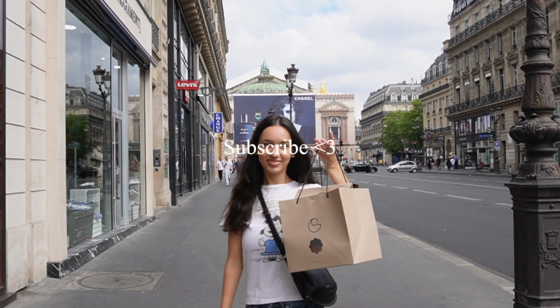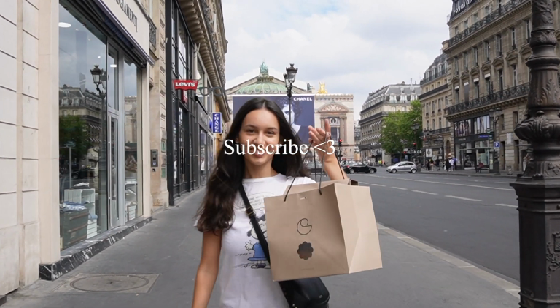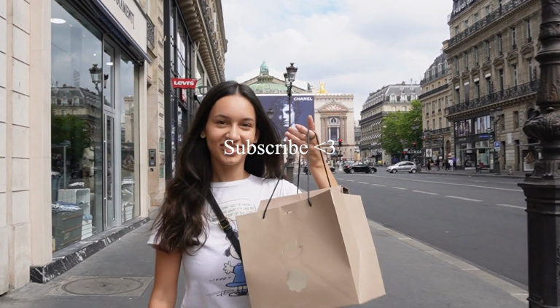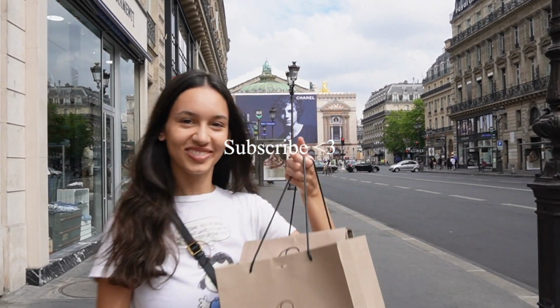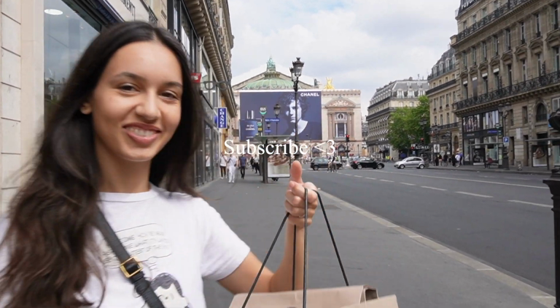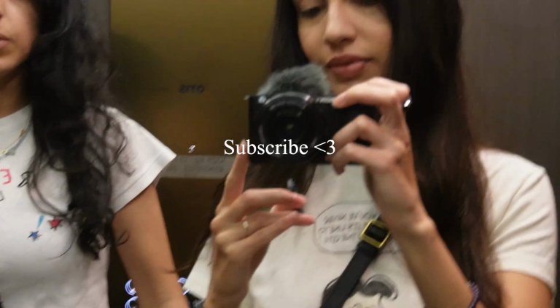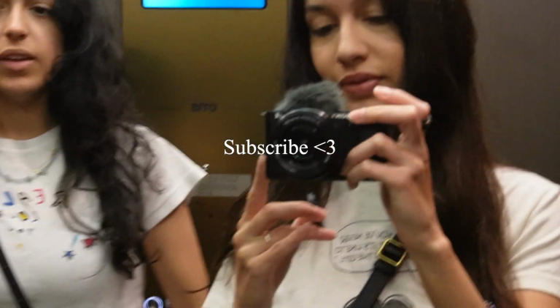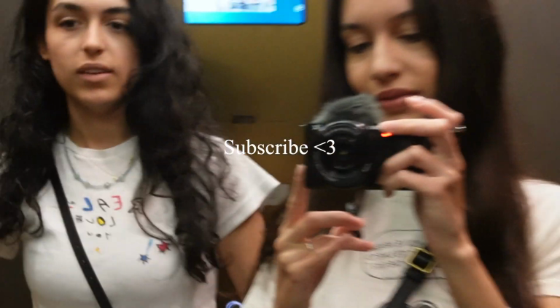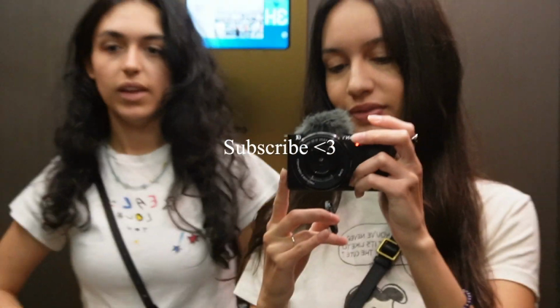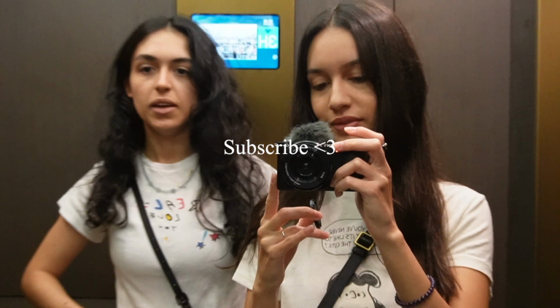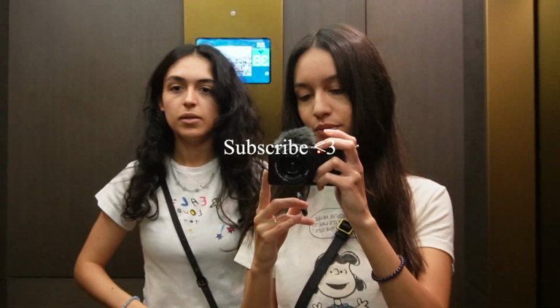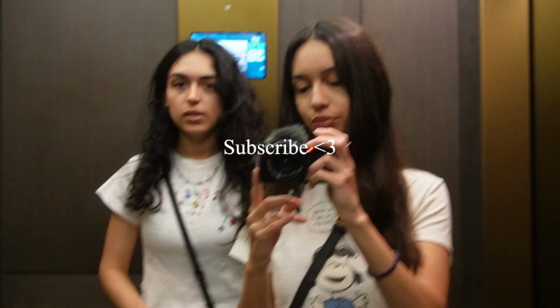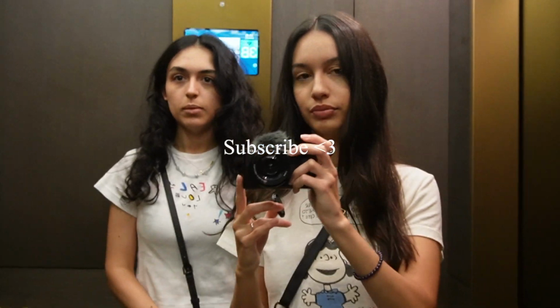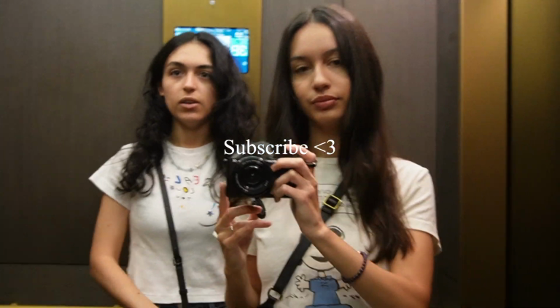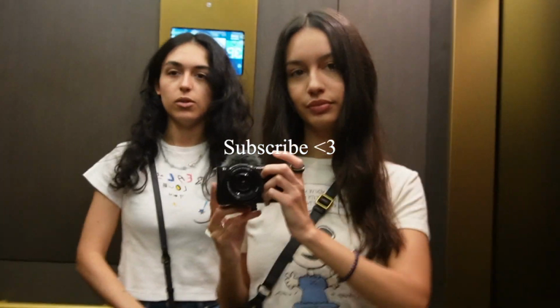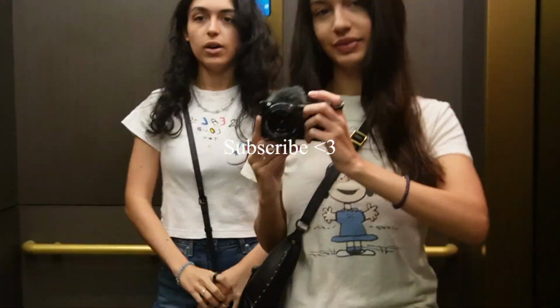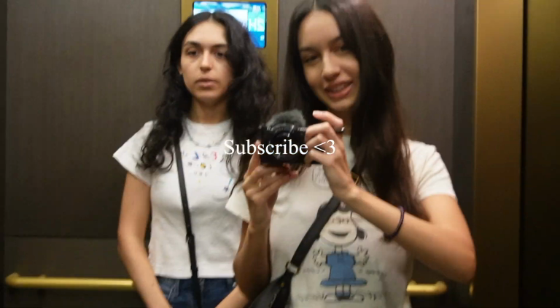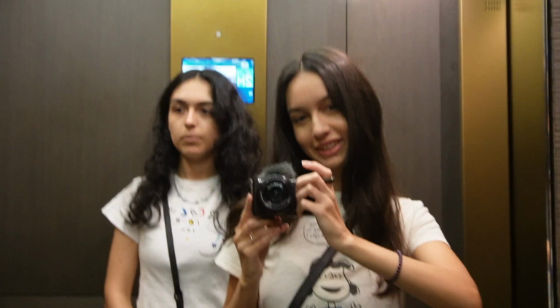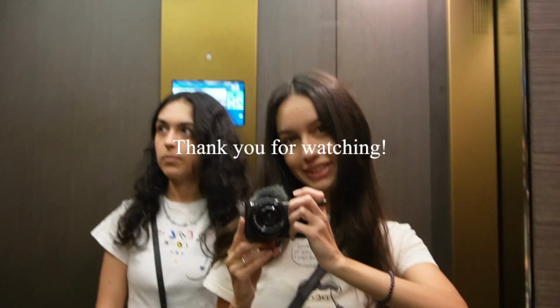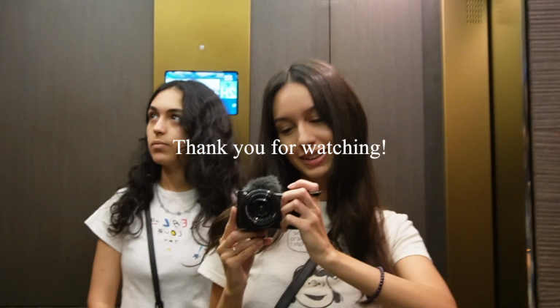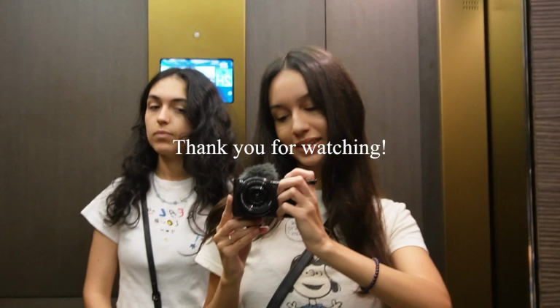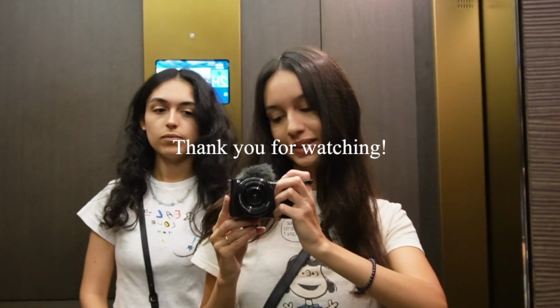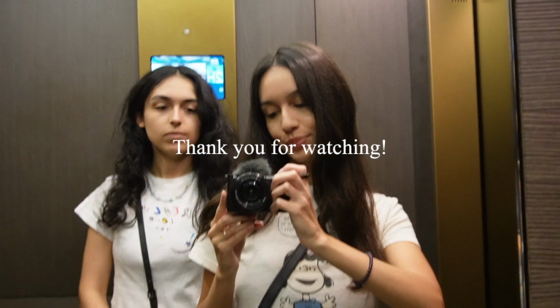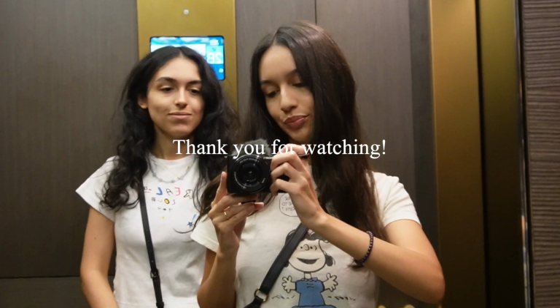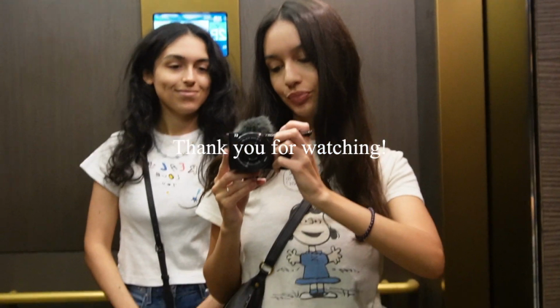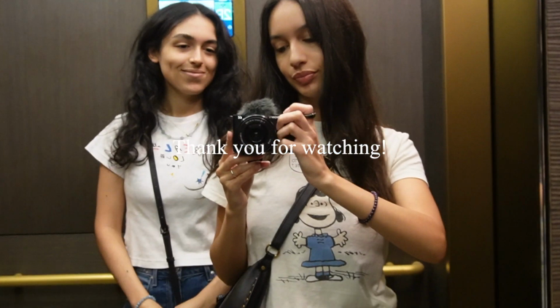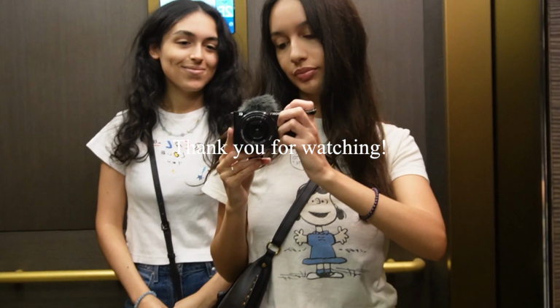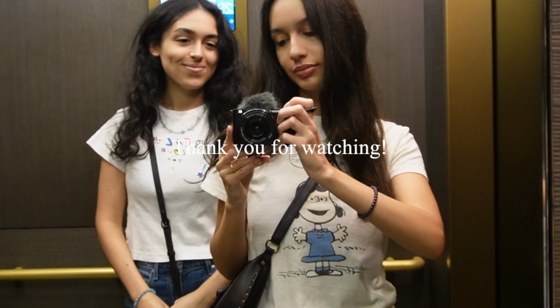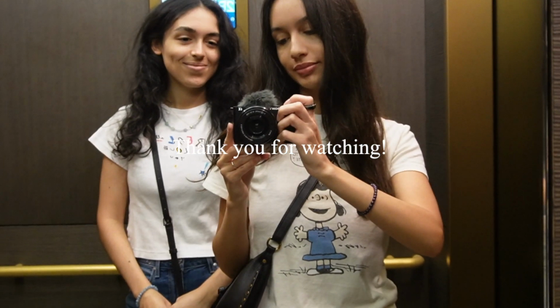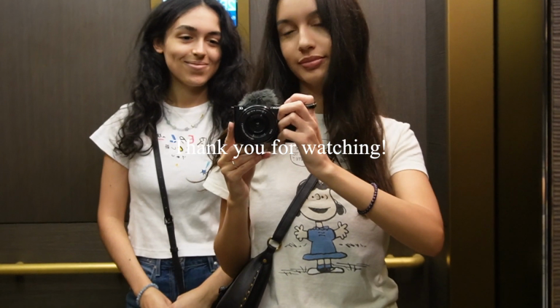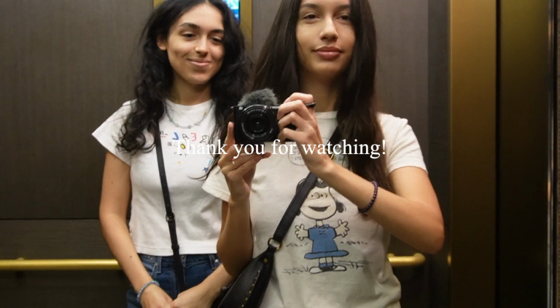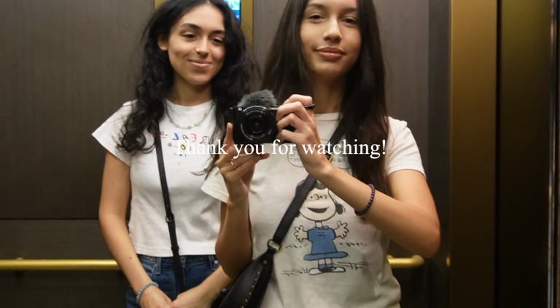And I wore this Redone T-shirt as well, which I love. Thank you for watching.